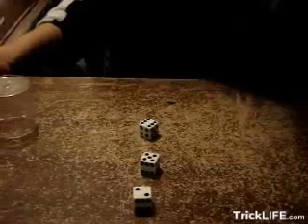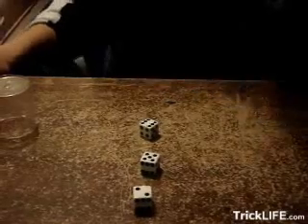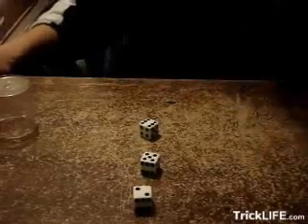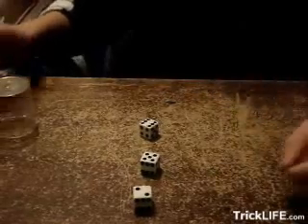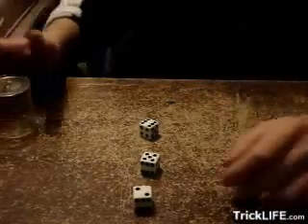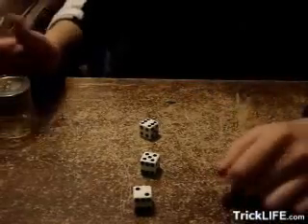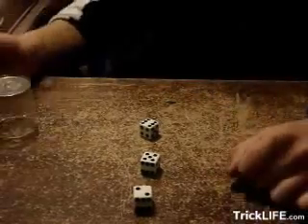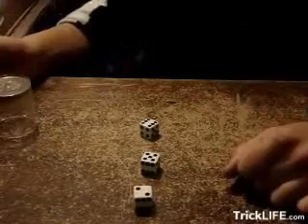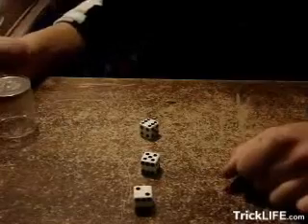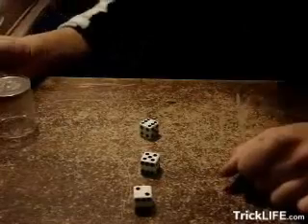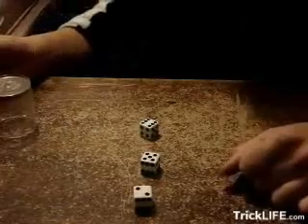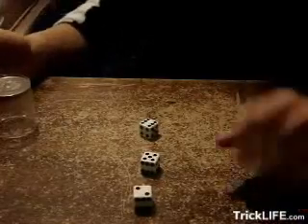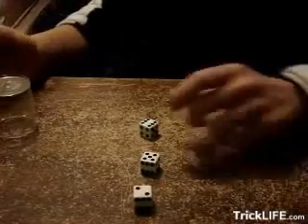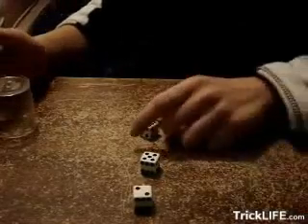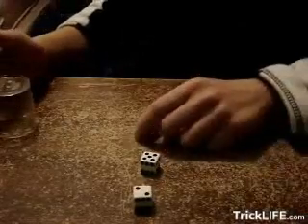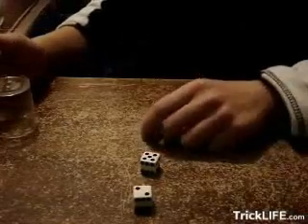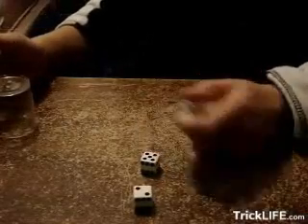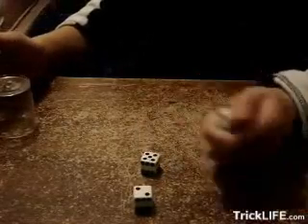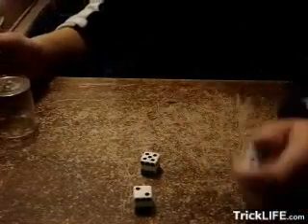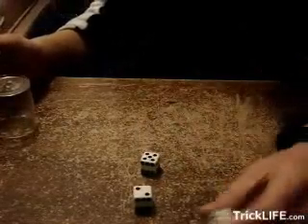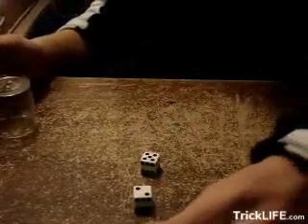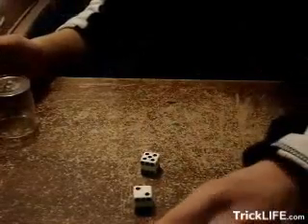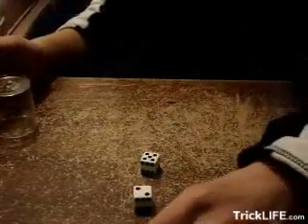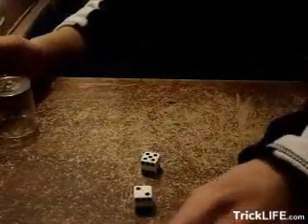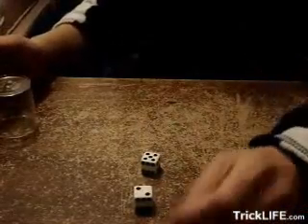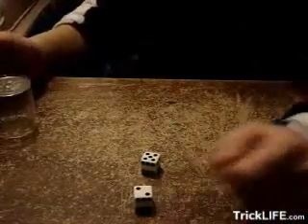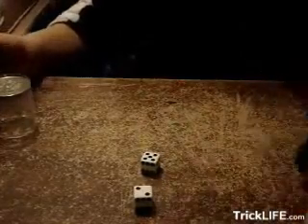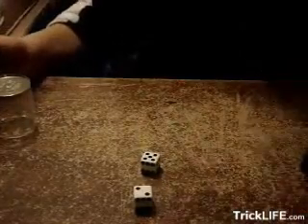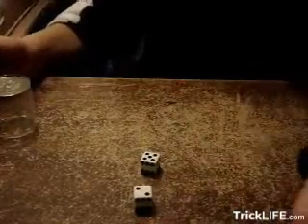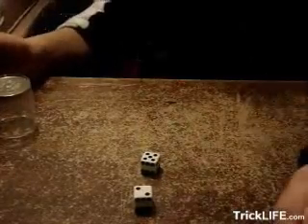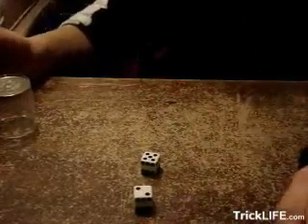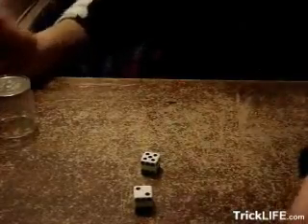Hello, I'm Al, and this is my Dice Stacking Tutorial How-To video.